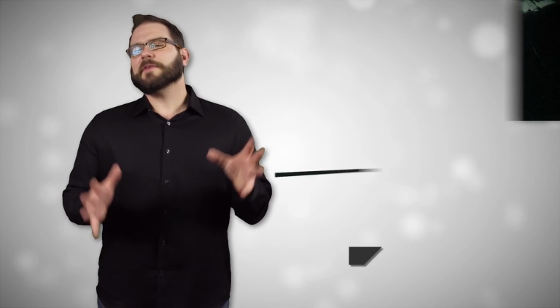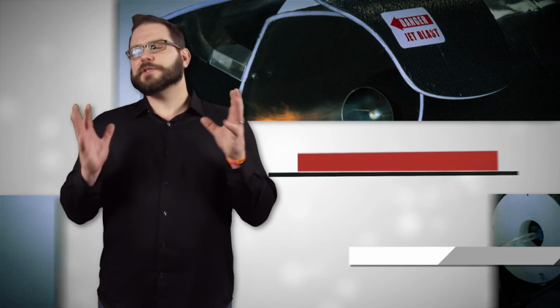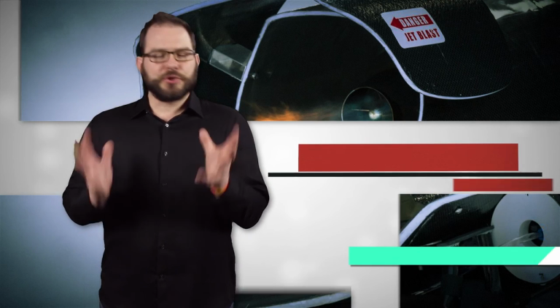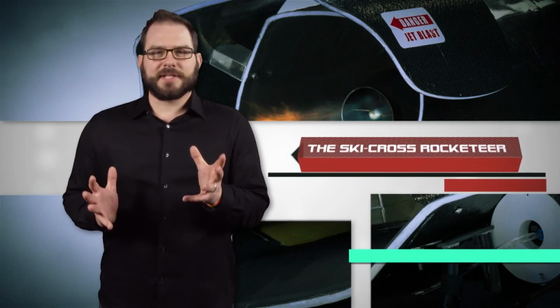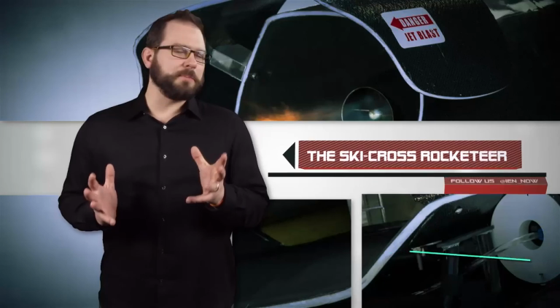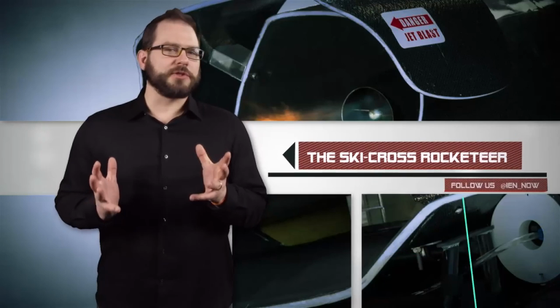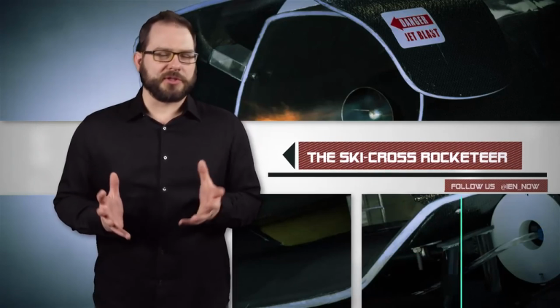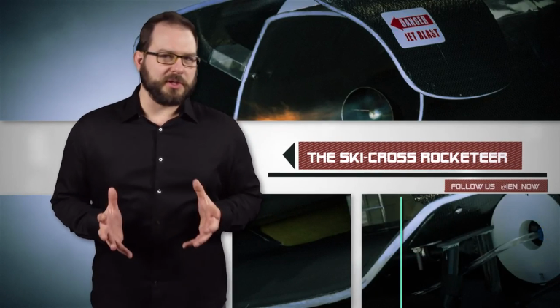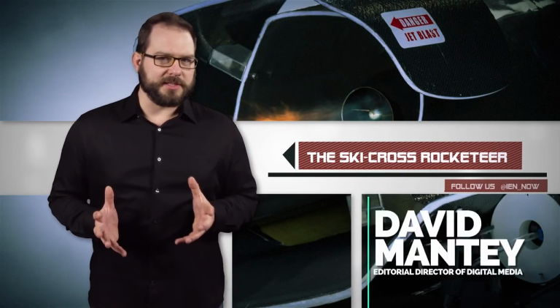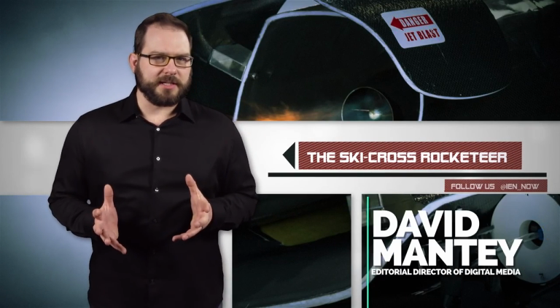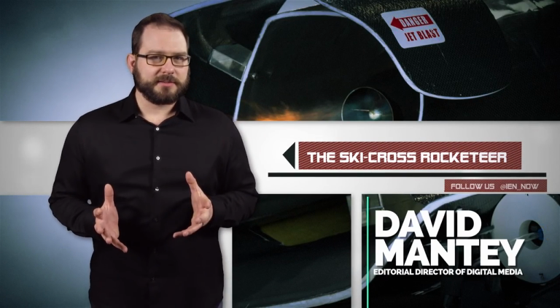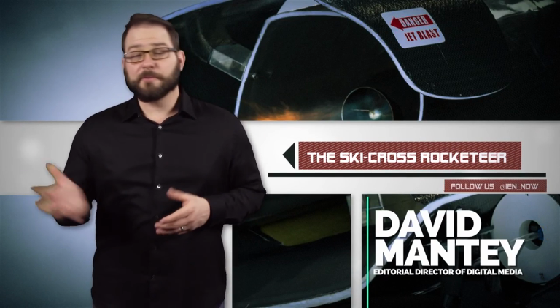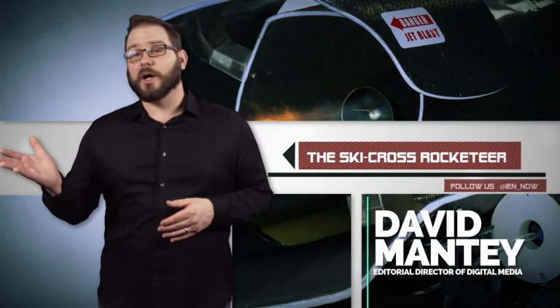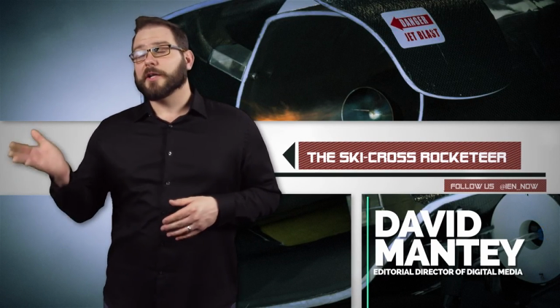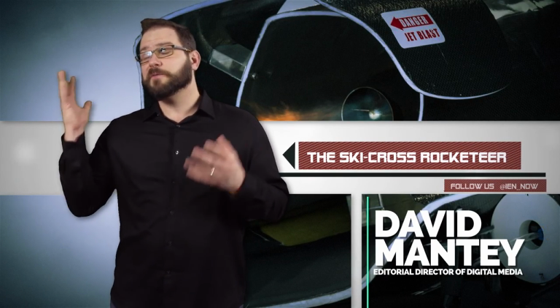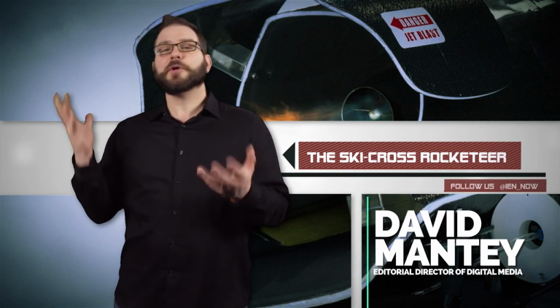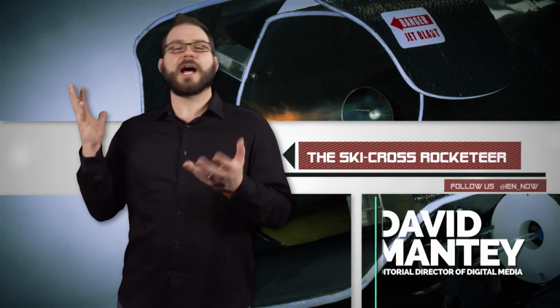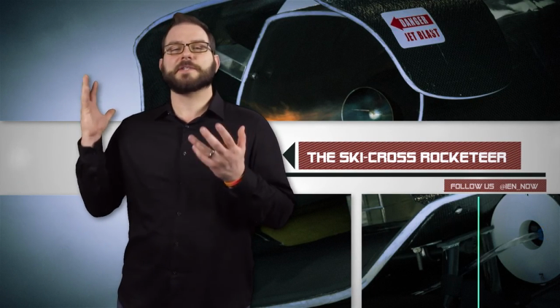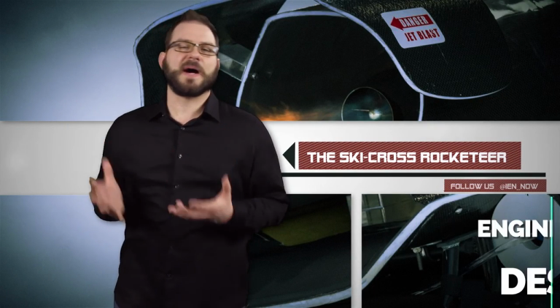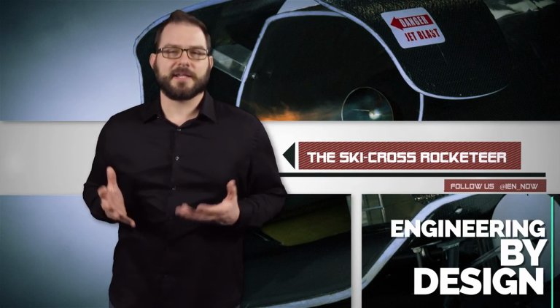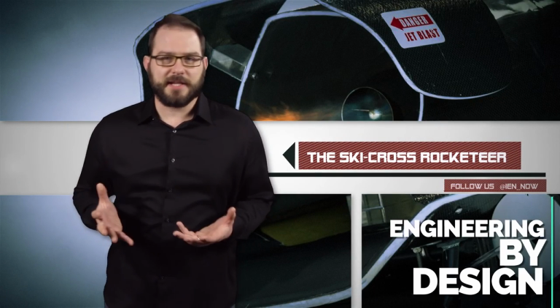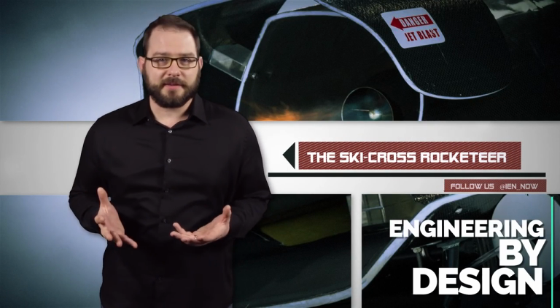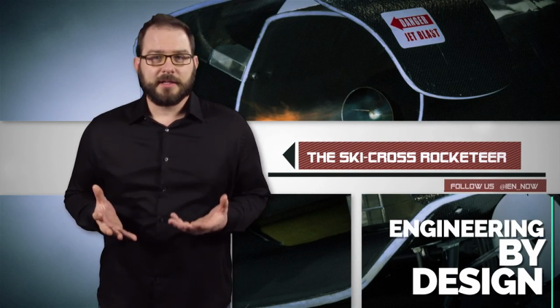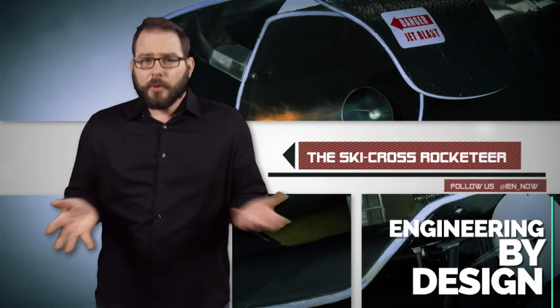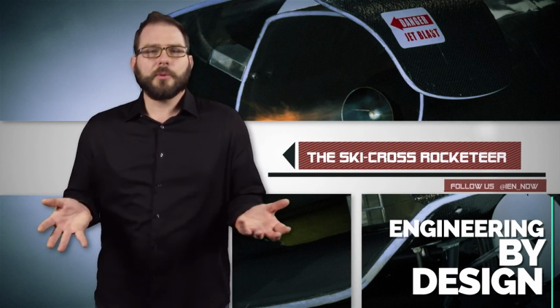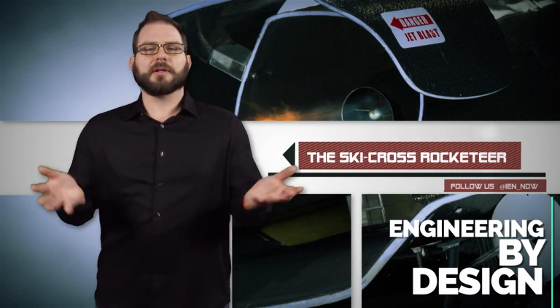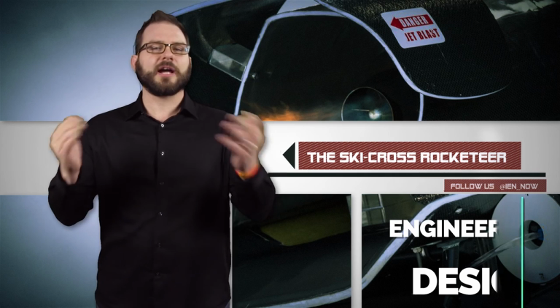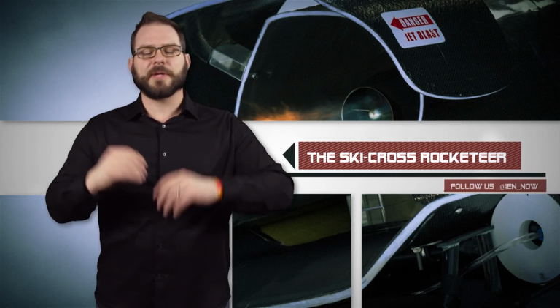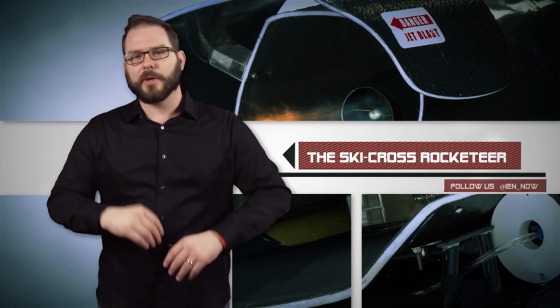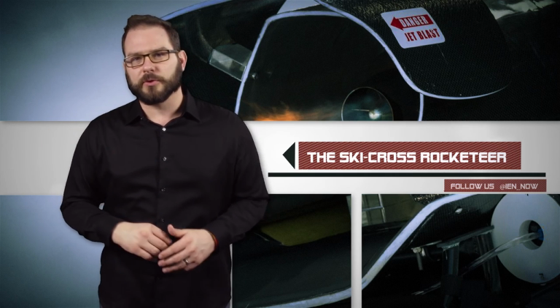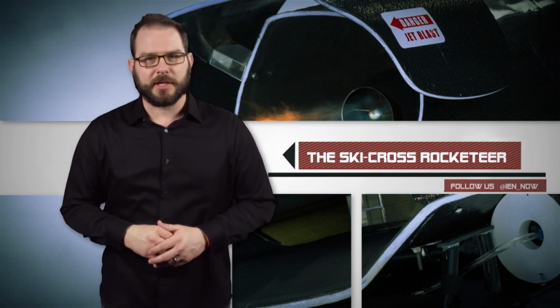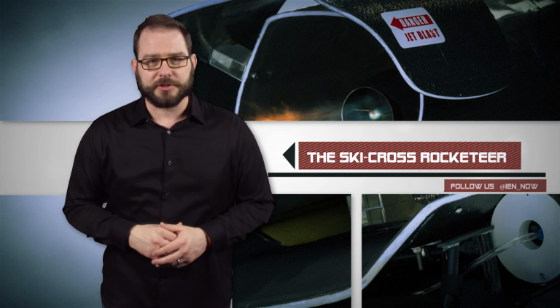Athletes just can't be too extreme these days. After all, if you're not defying death, how are you going to lock up that Red Bull sponsorship?